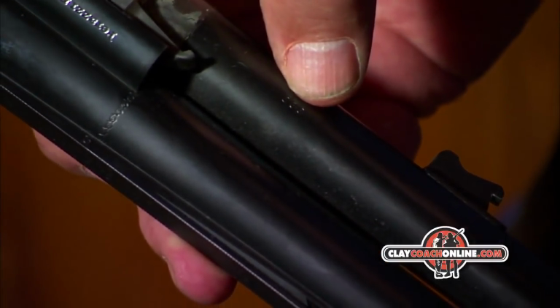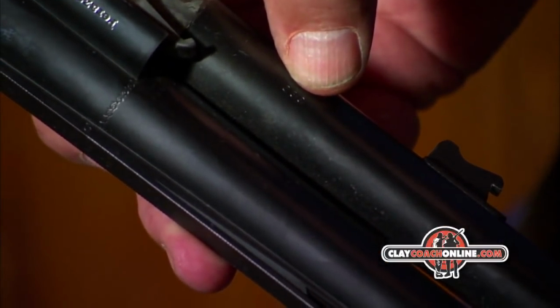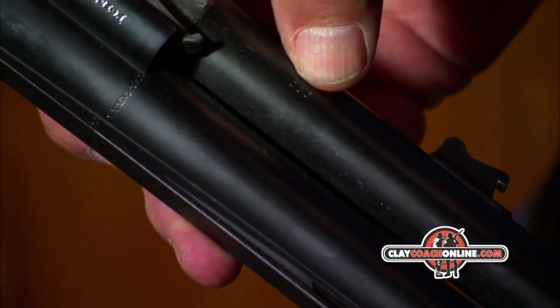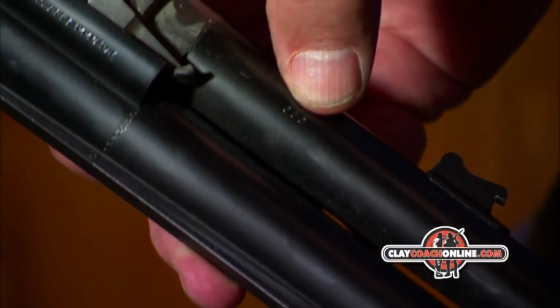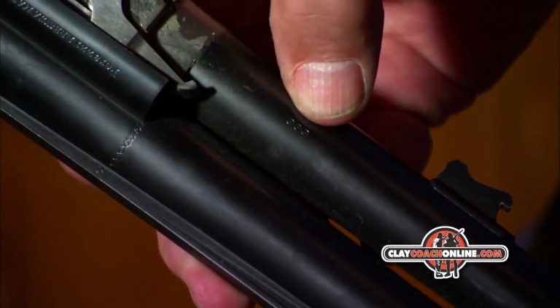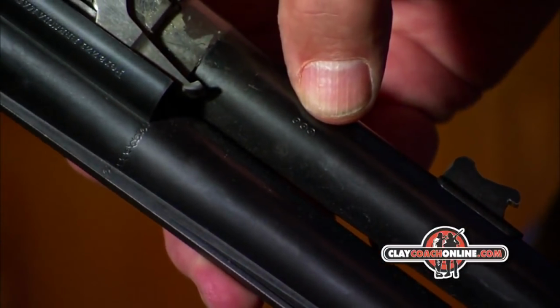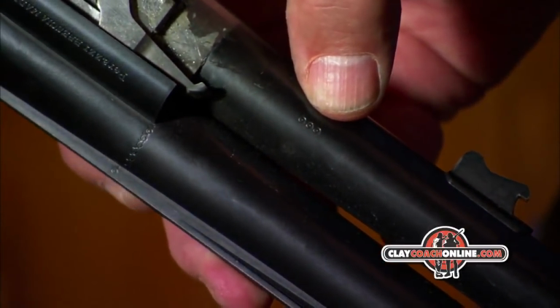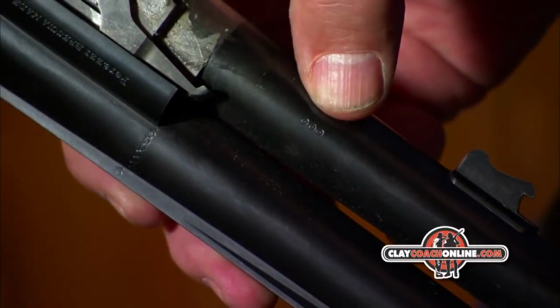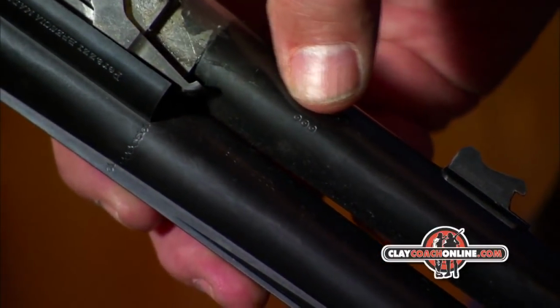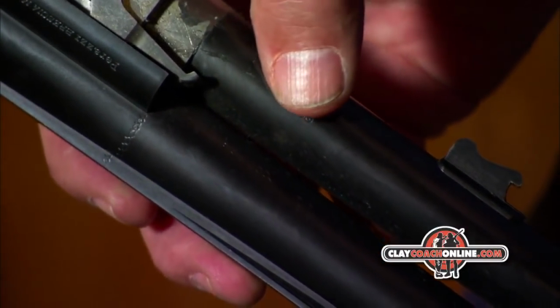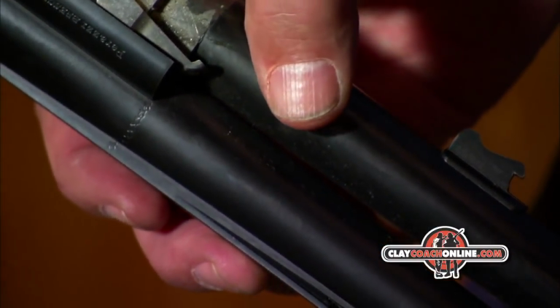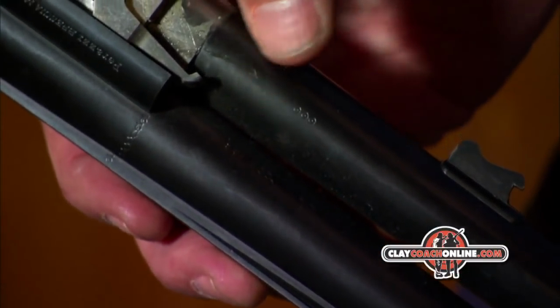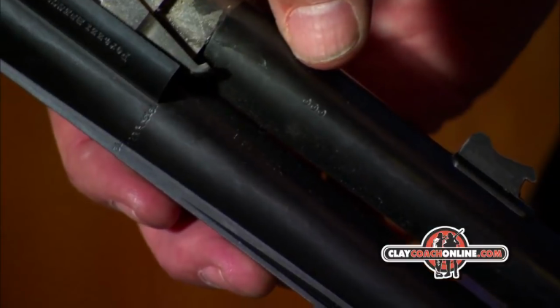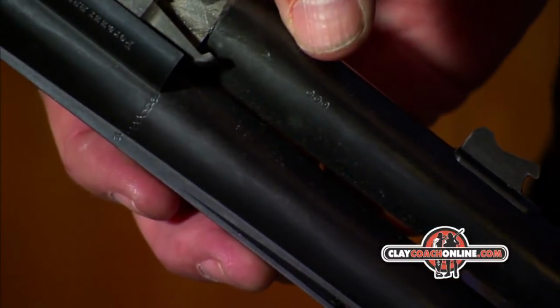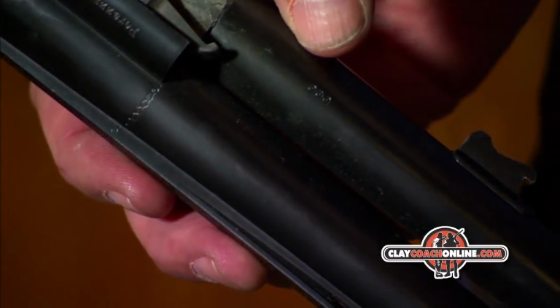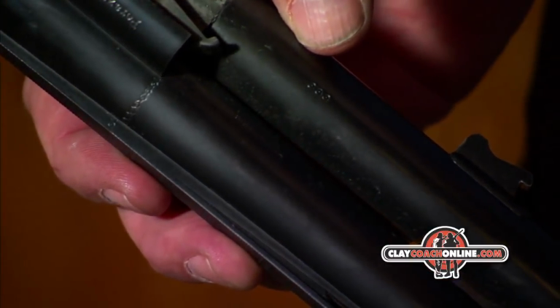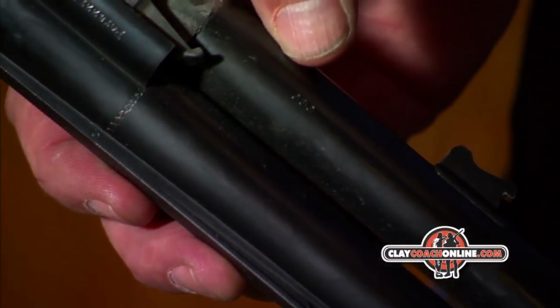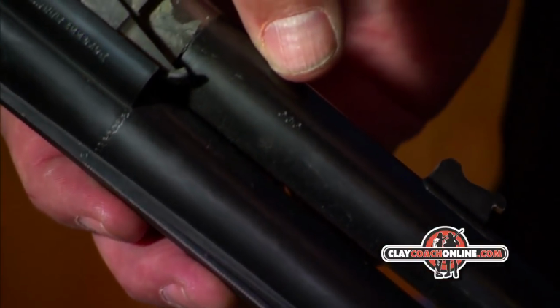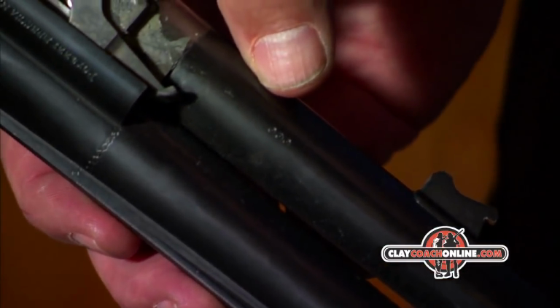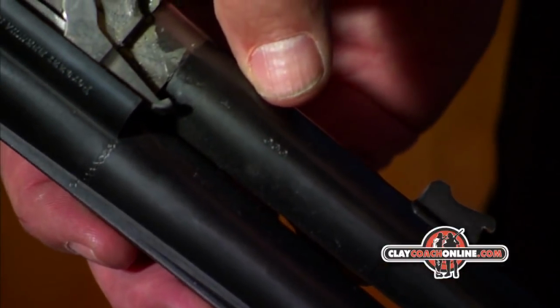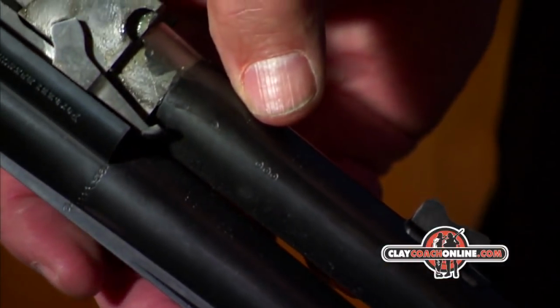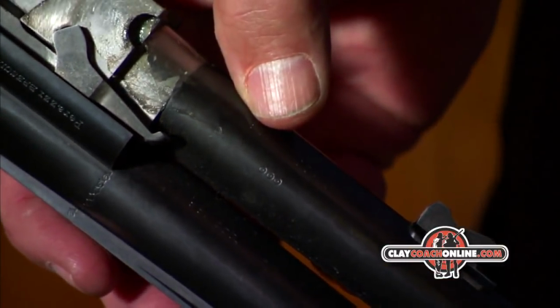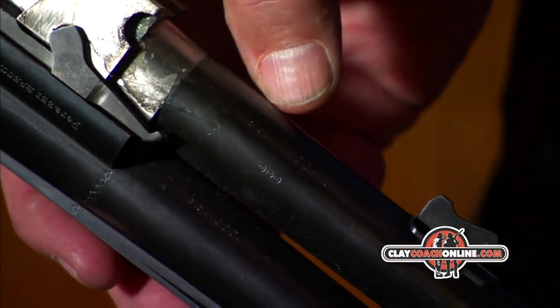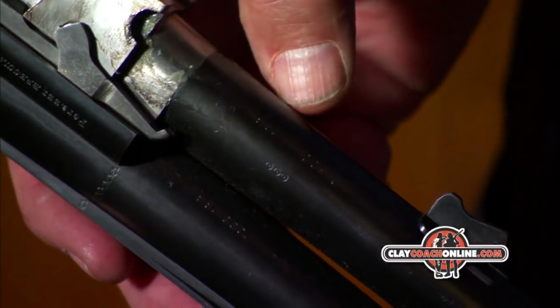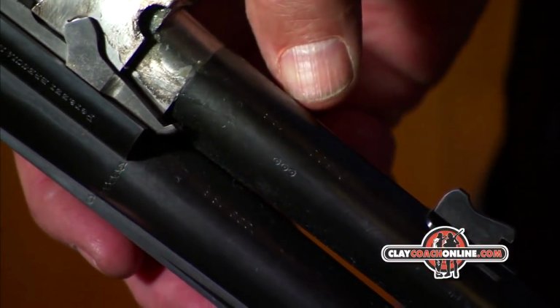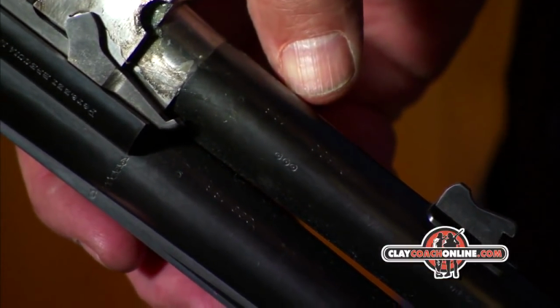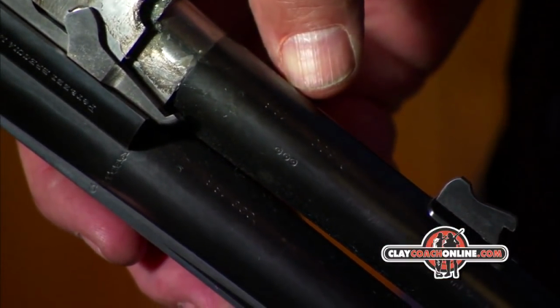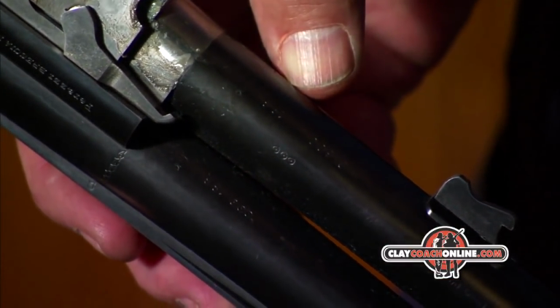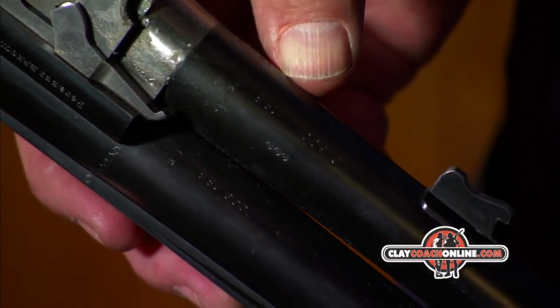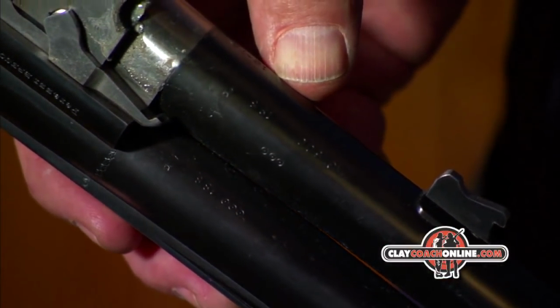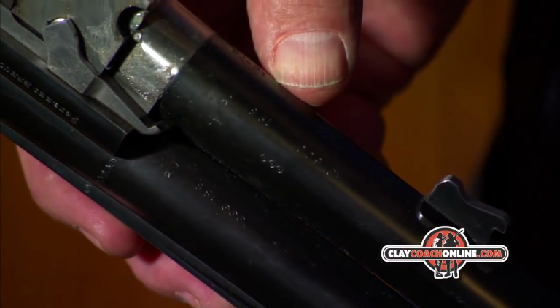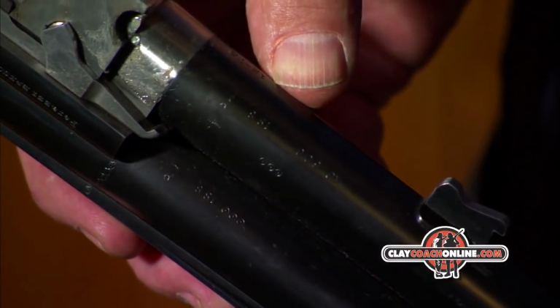It's got three-quarter choke in the bottom and three-quarter in the top — it's pretty evenly choked.